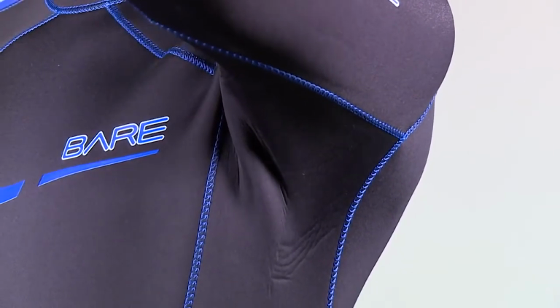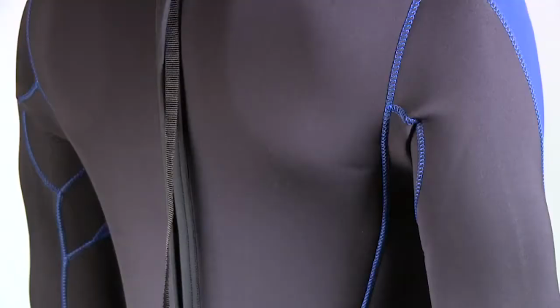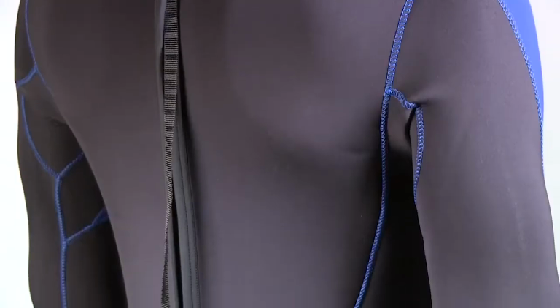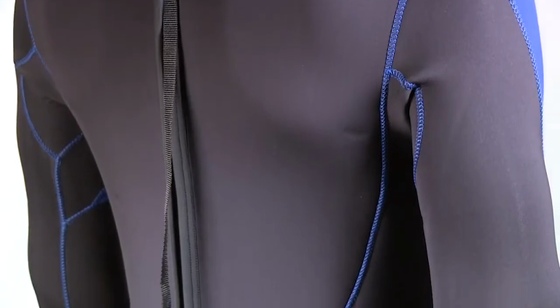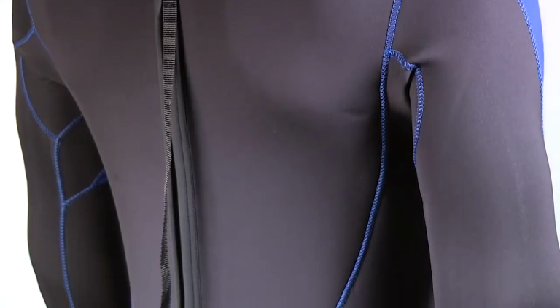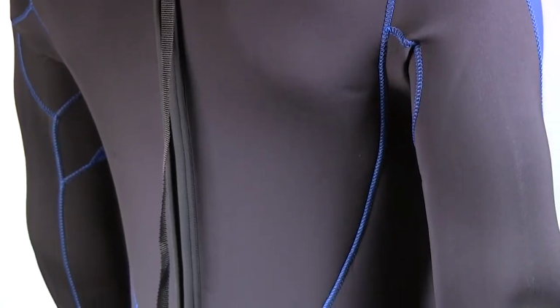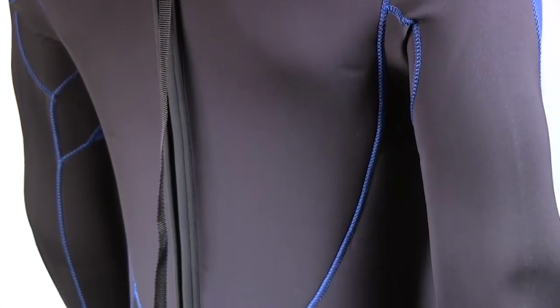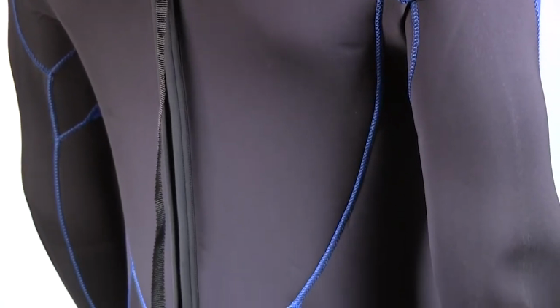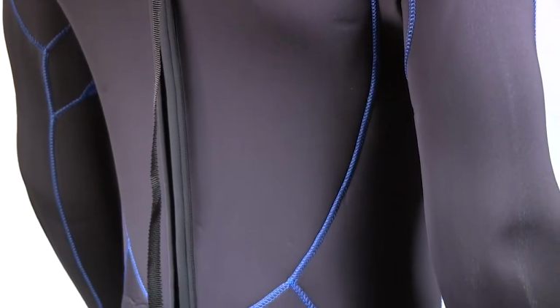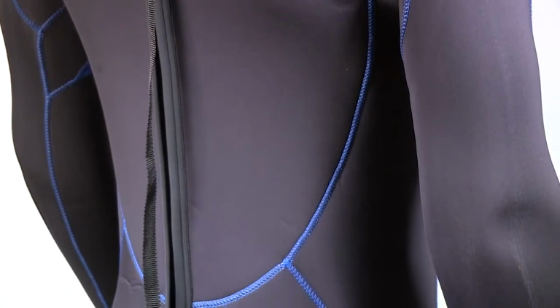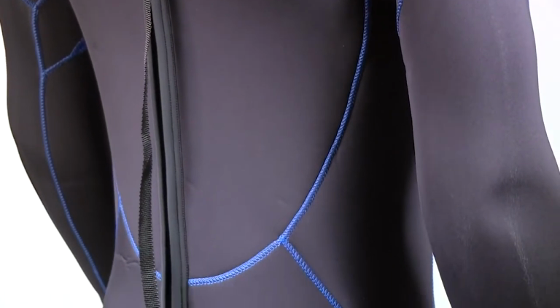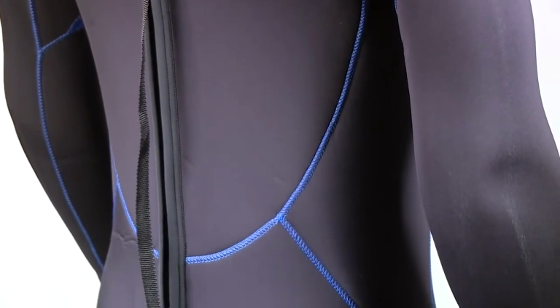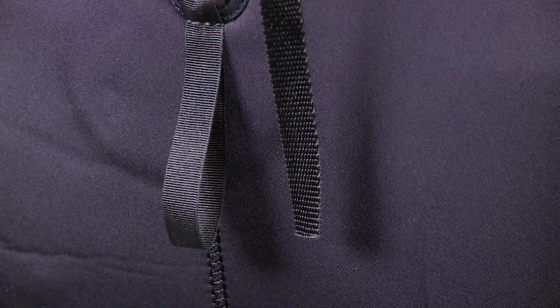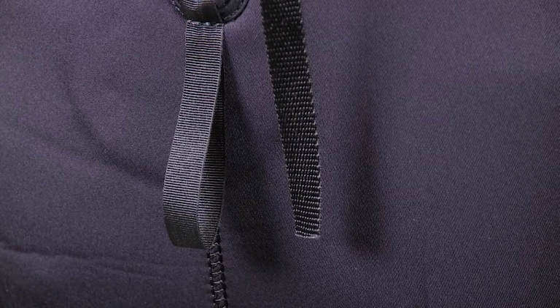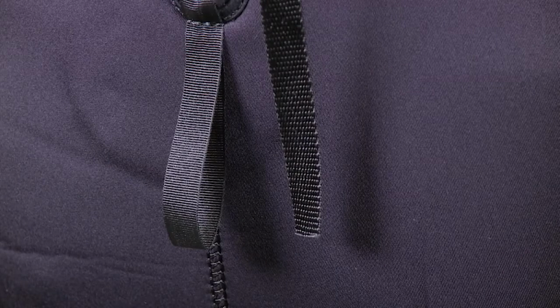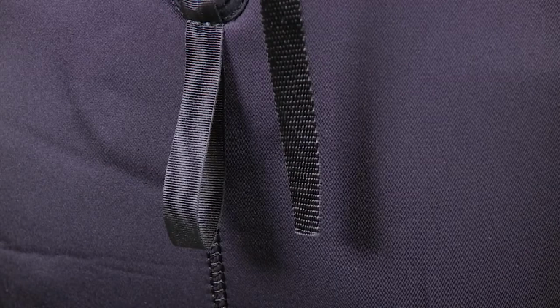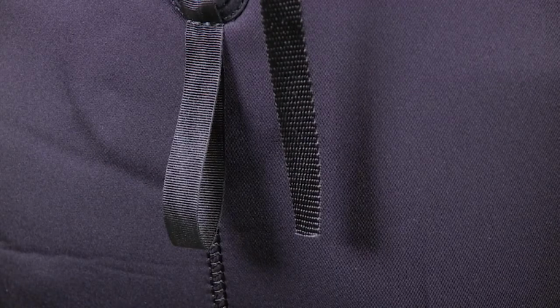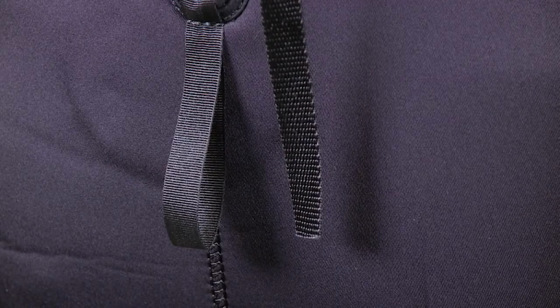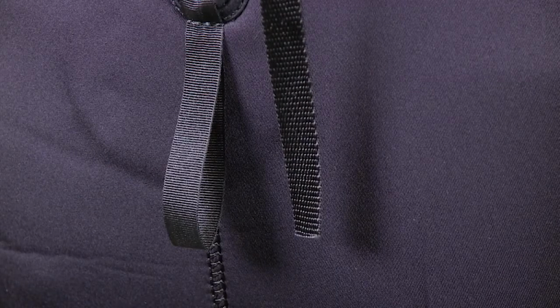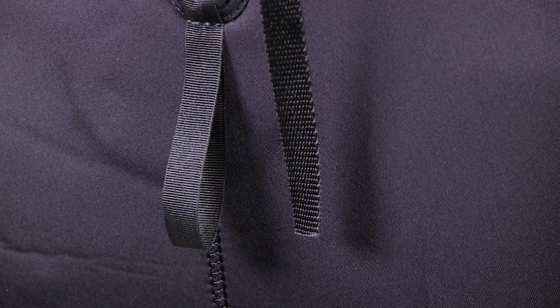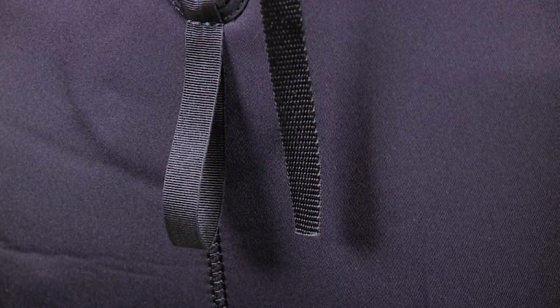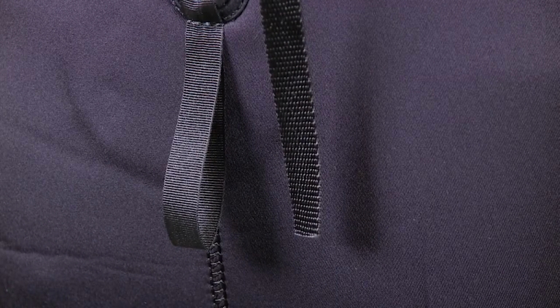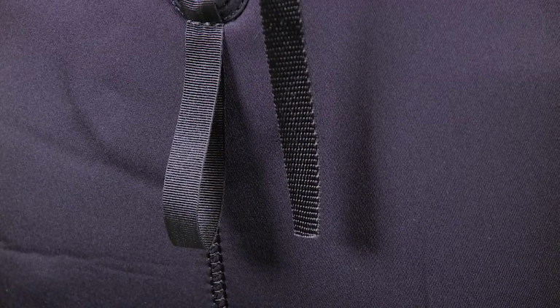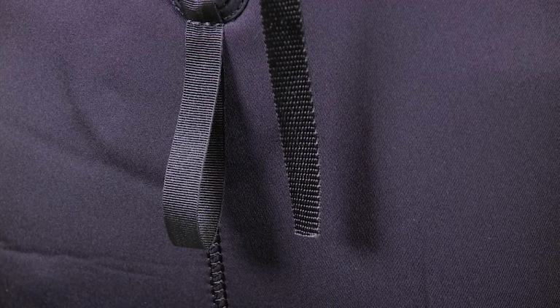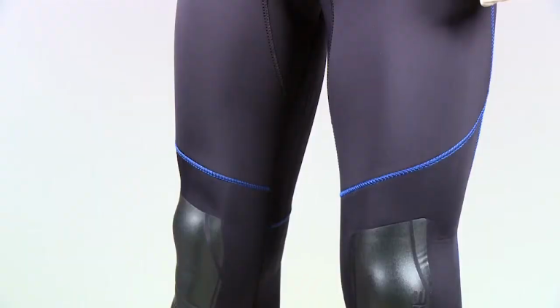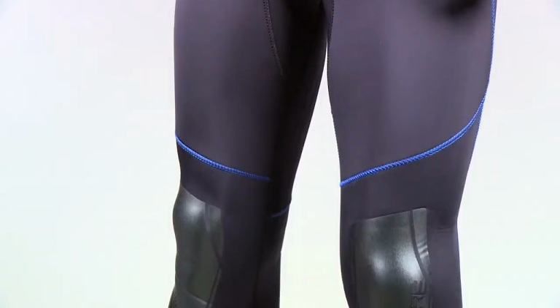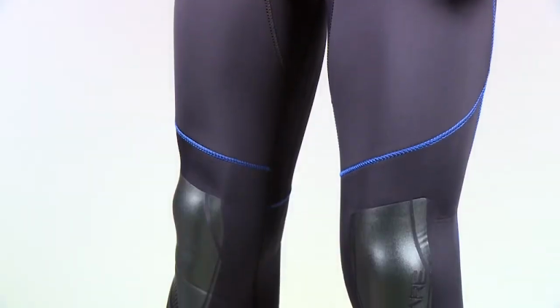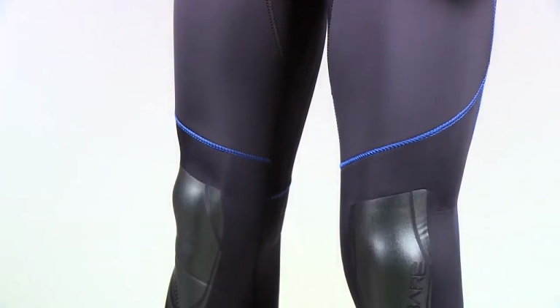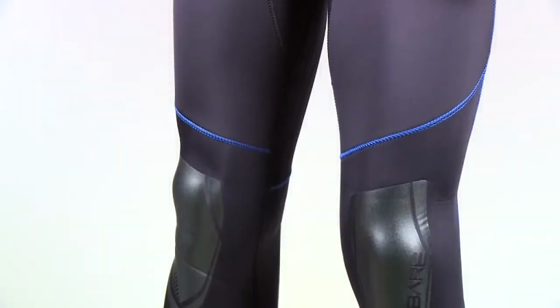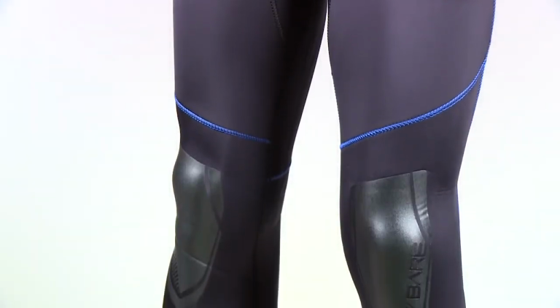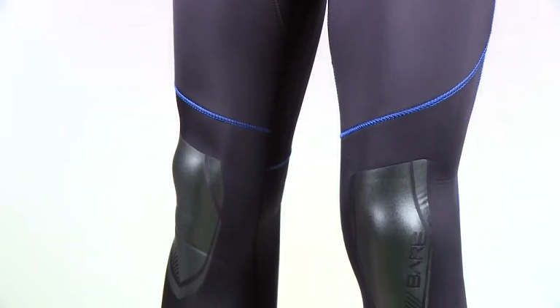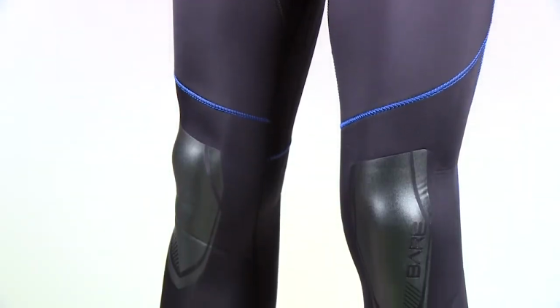An extra-long zipper, which includes a thumb loop at the base, is easy to reach when suiting up, and knee pads protect the lower legs.